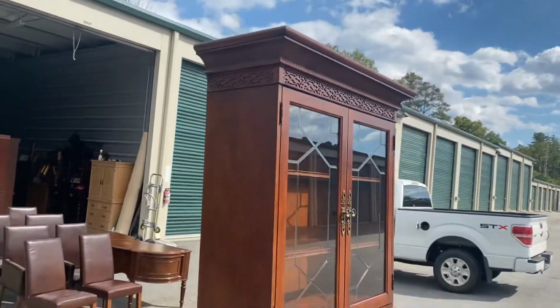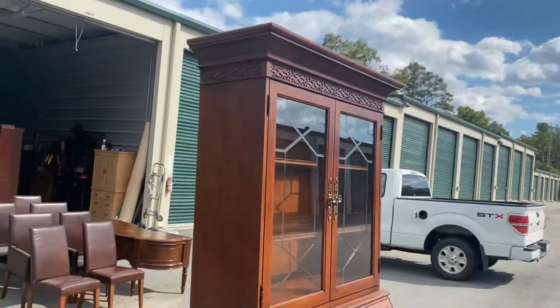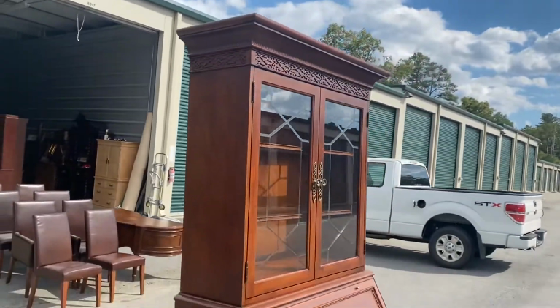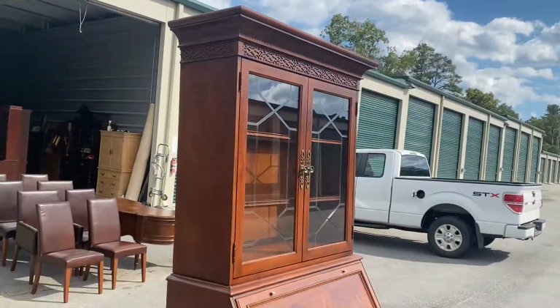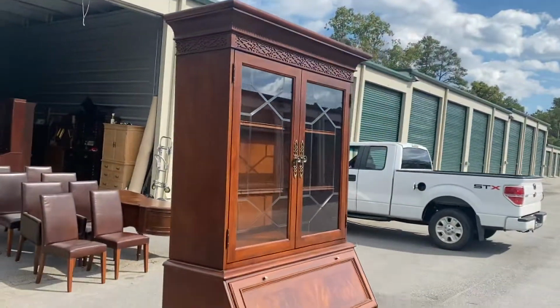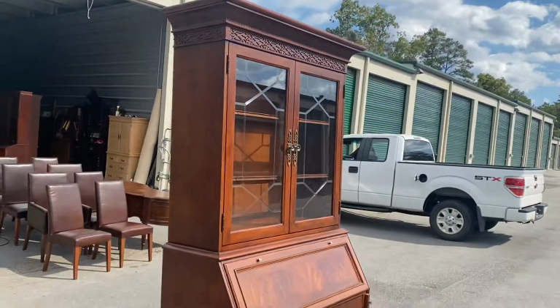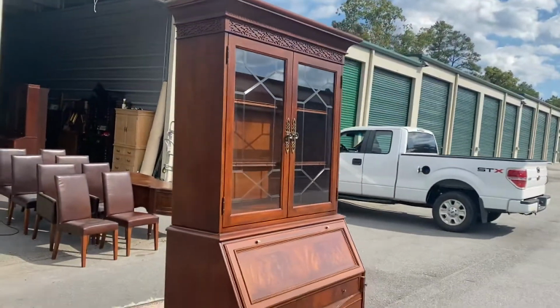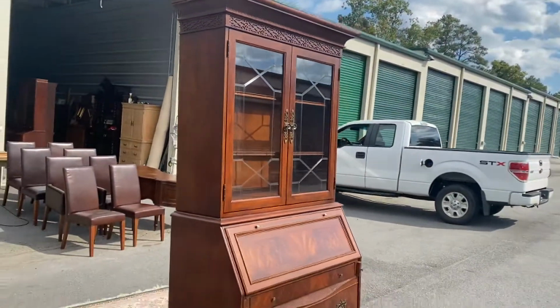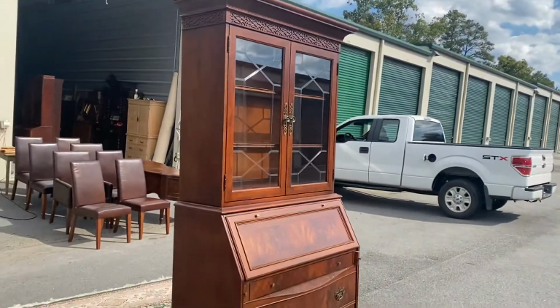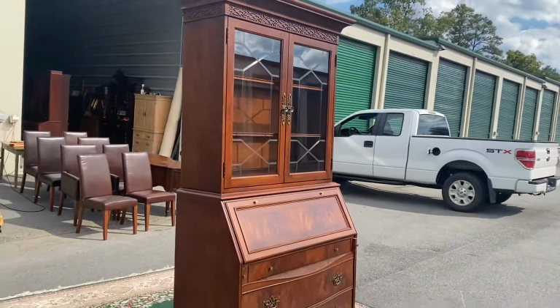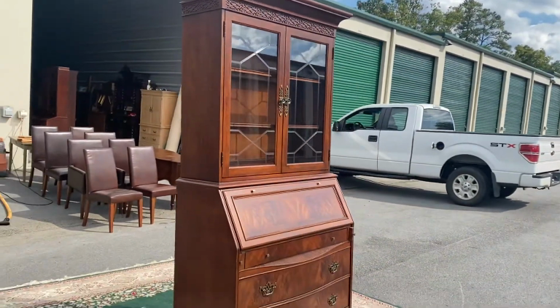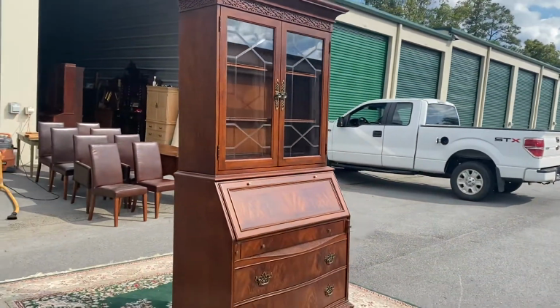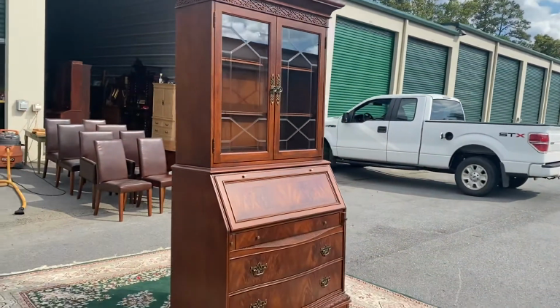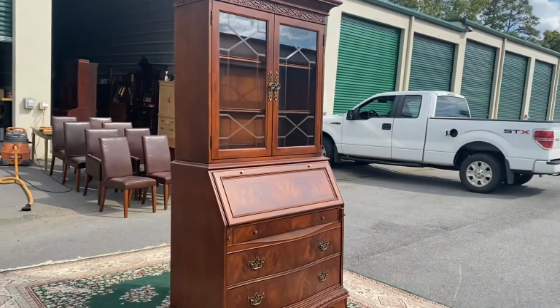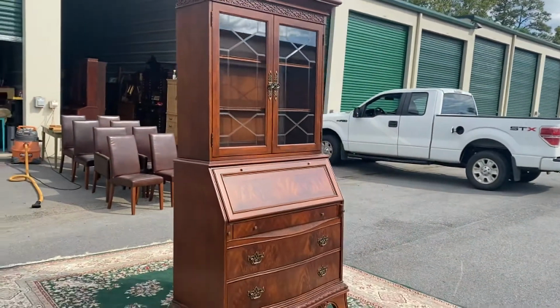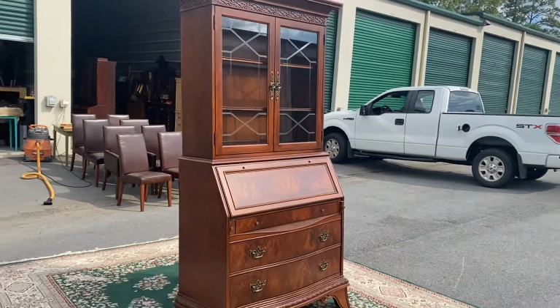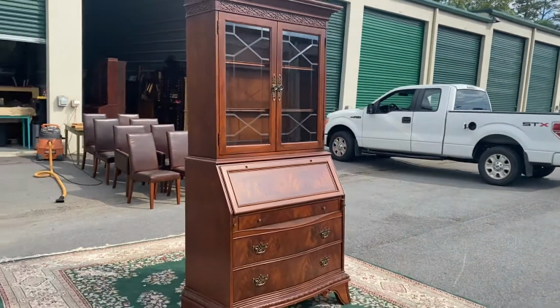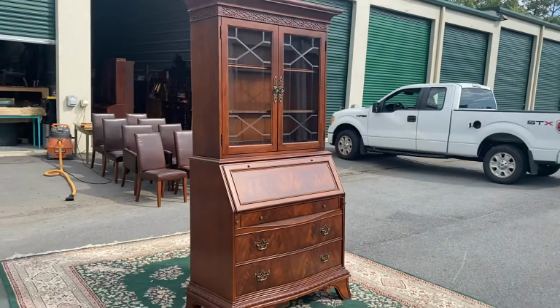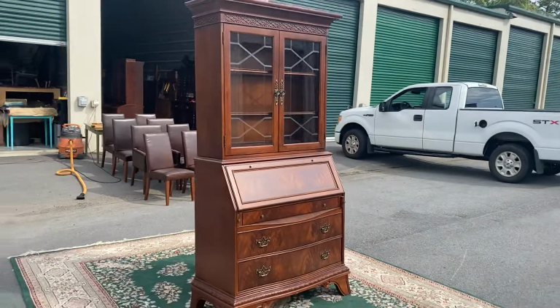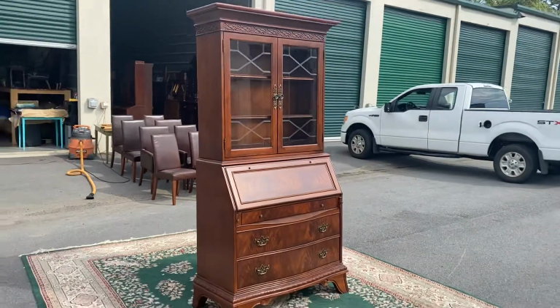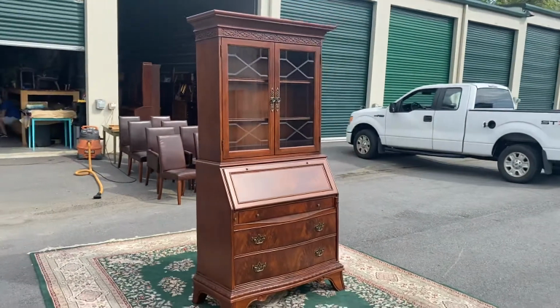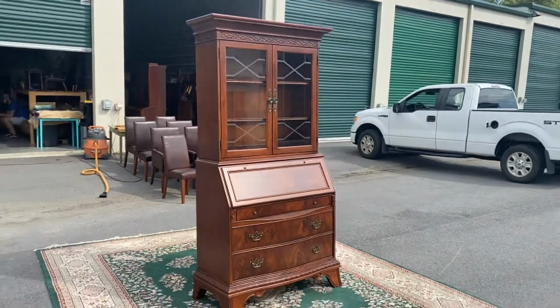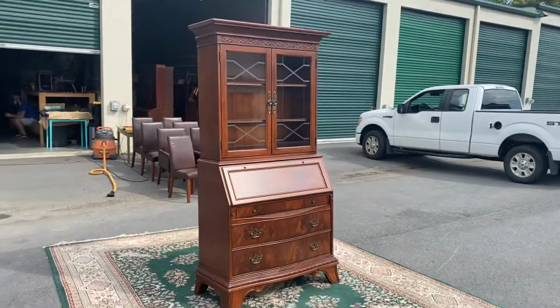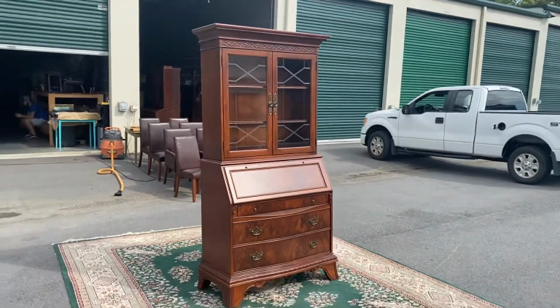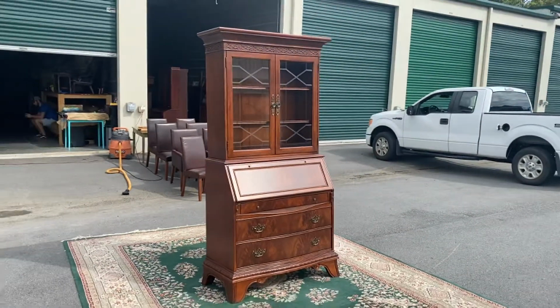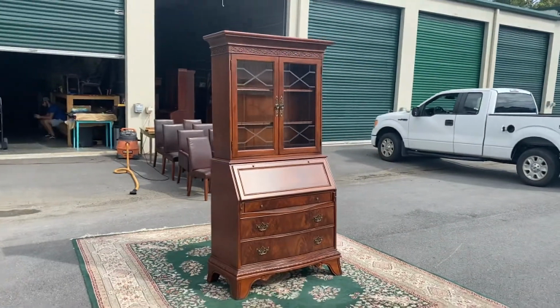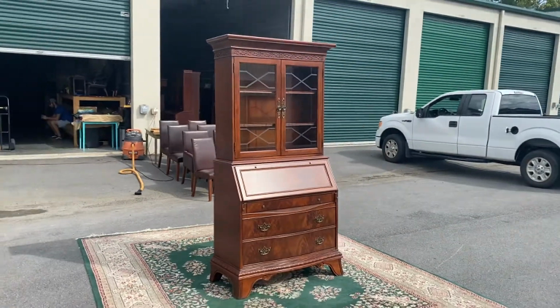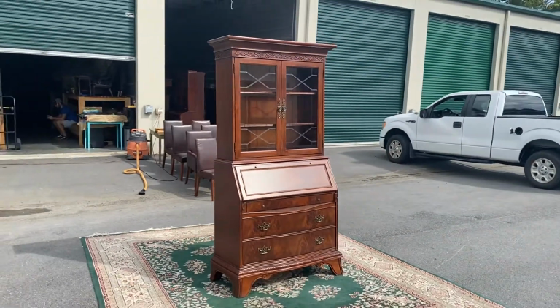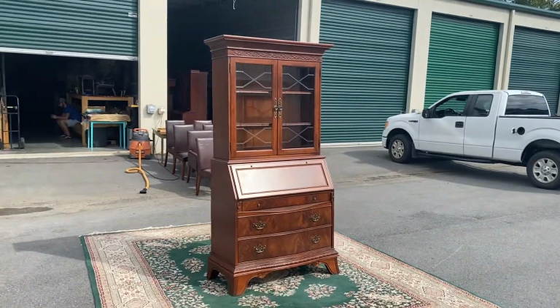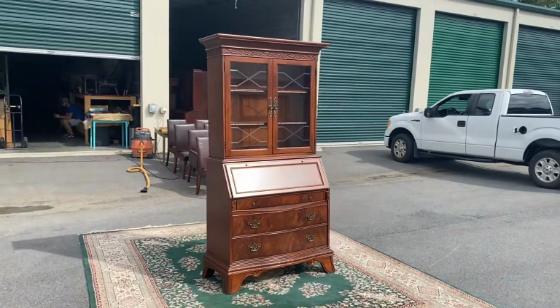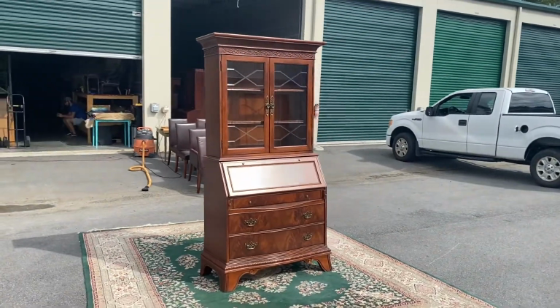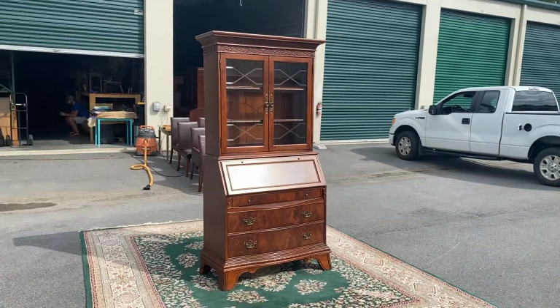Anyway, if you're looking for a secretary, this has got to be a good candidate.